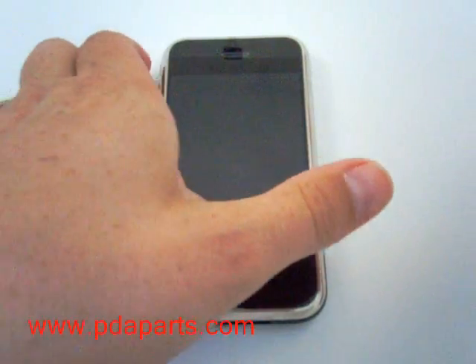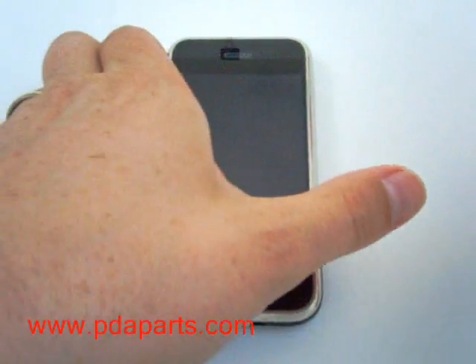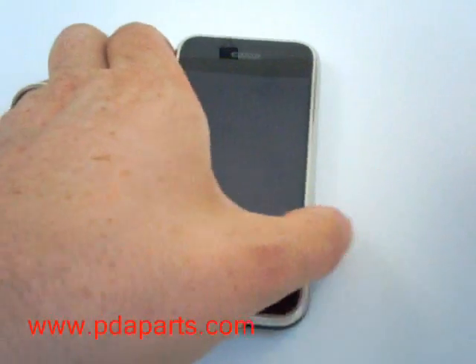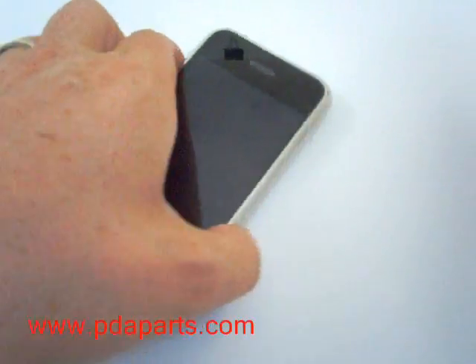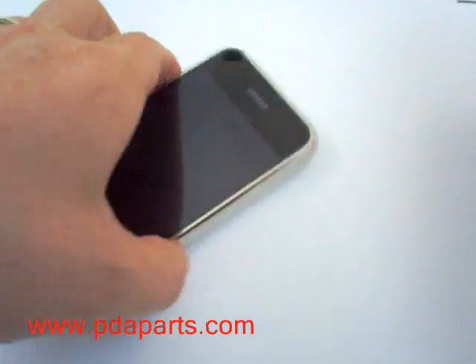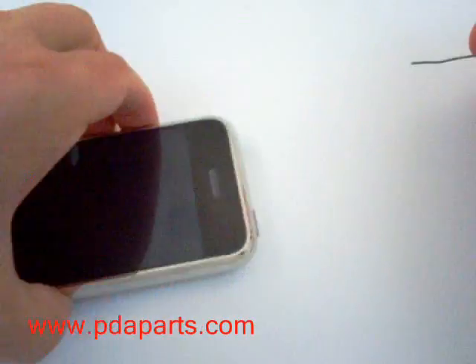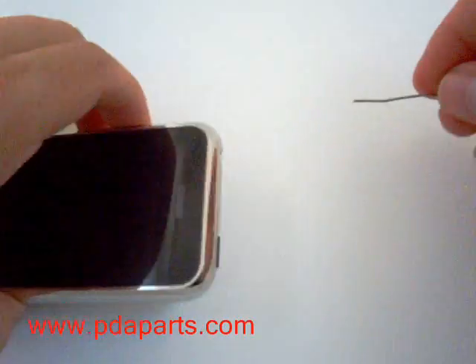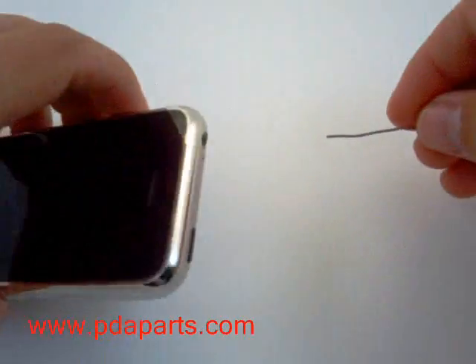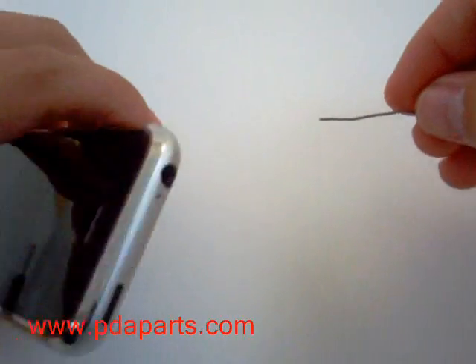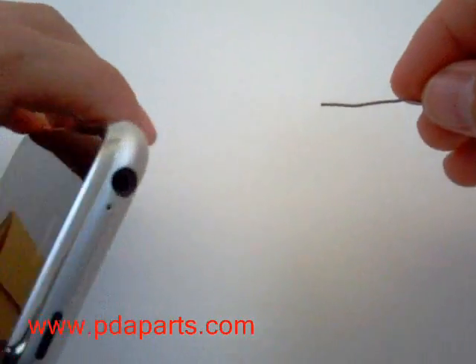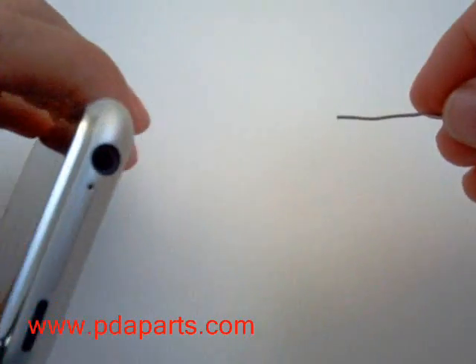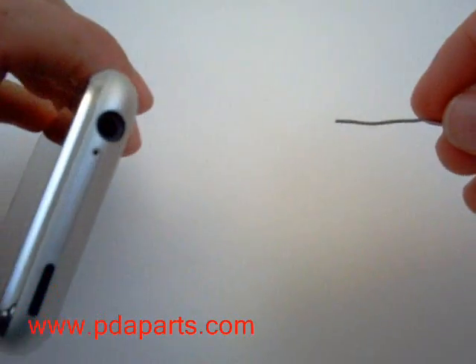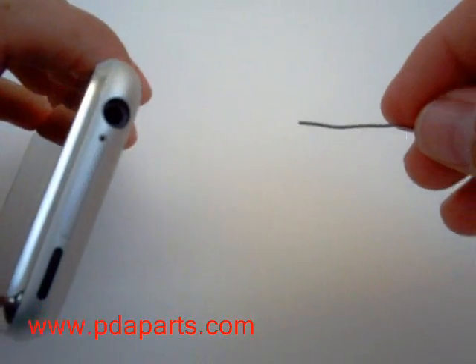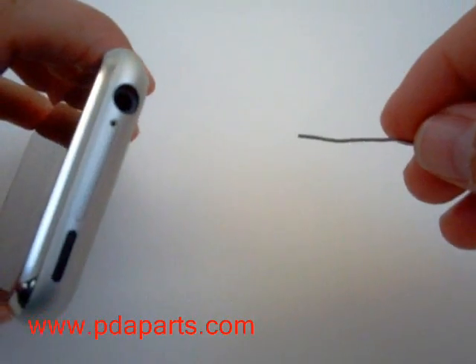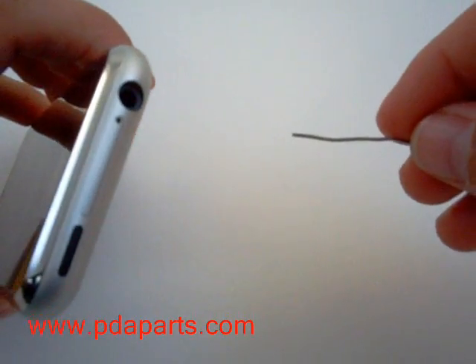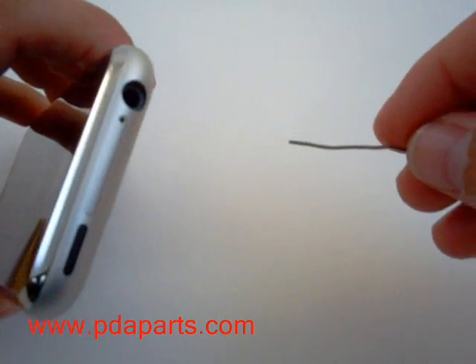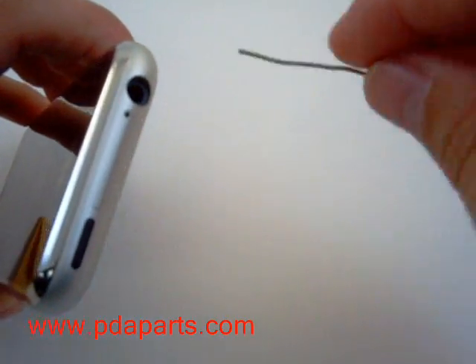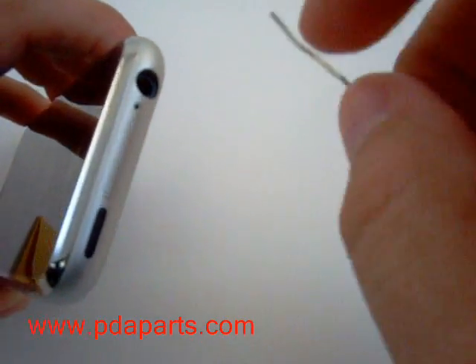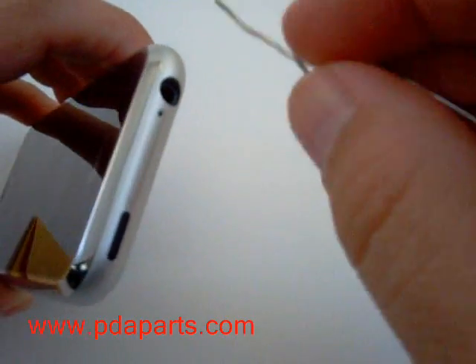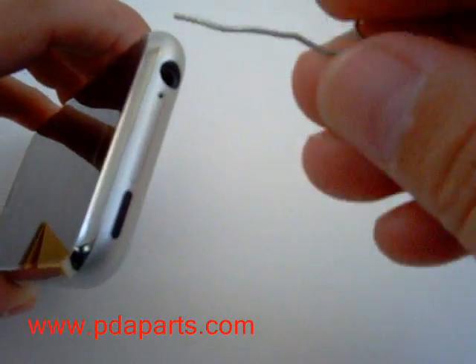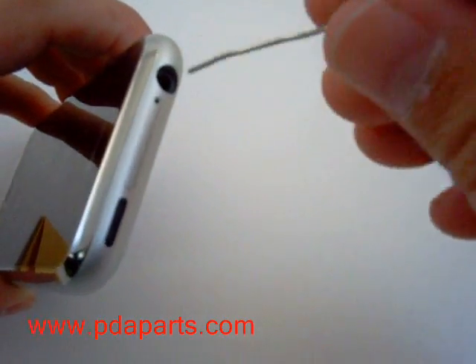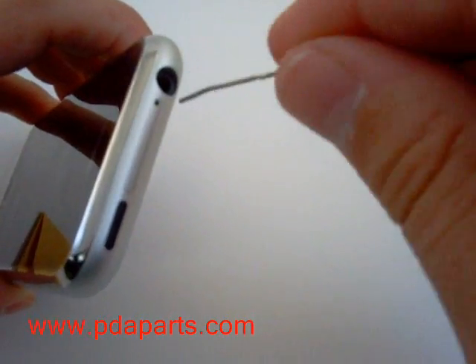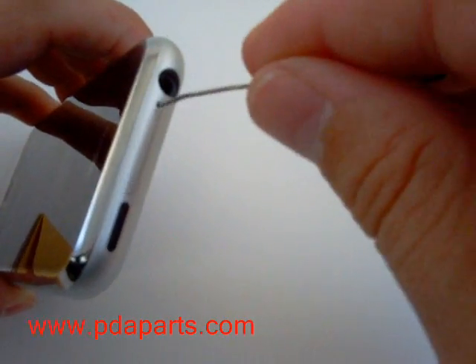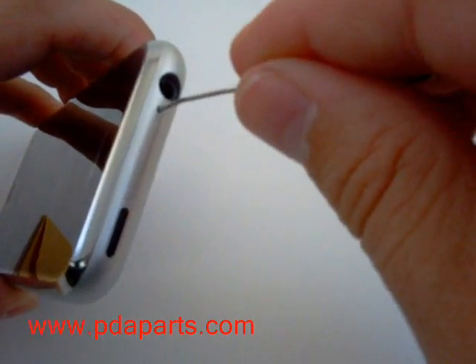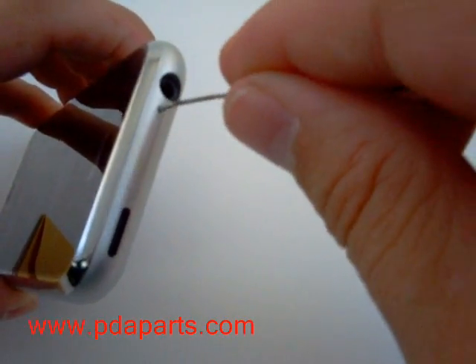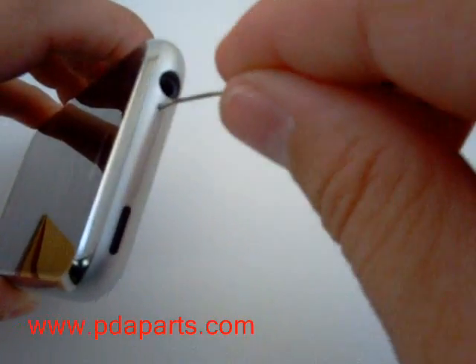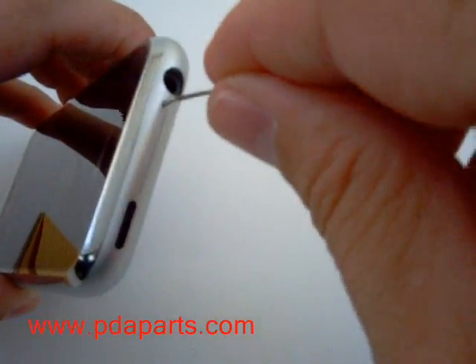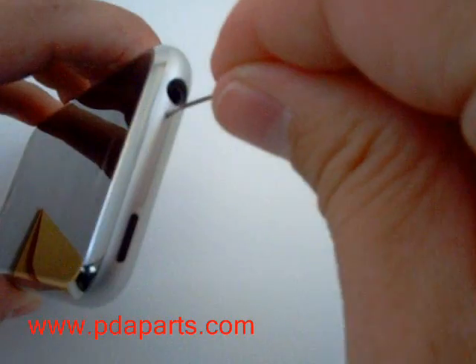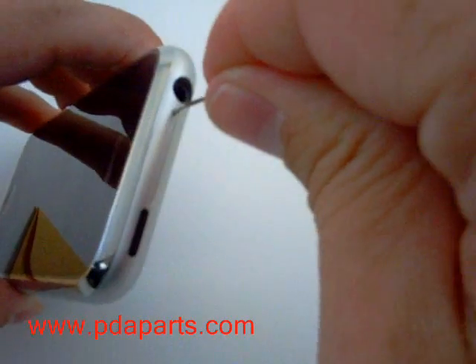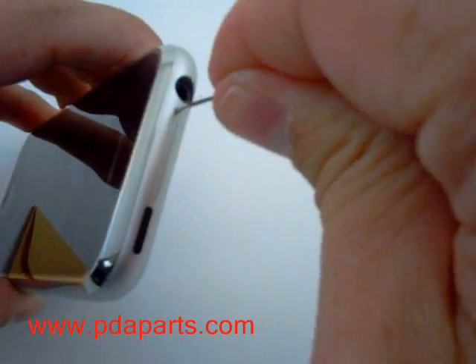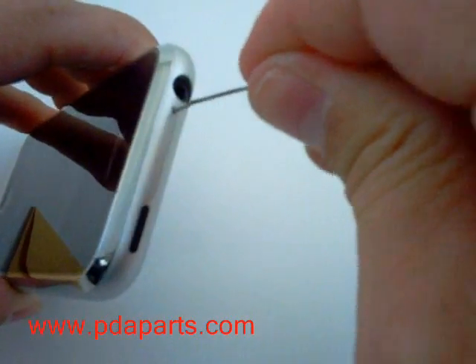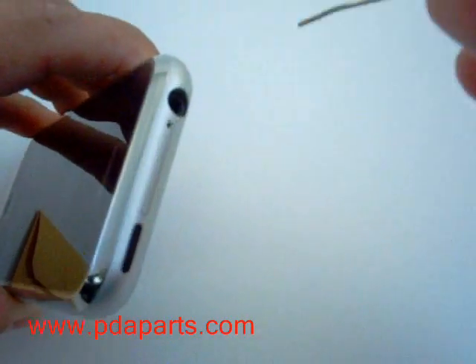Using a paper clip, insert it in the hole where the SIM tray is, and the SIM tray will pop out.